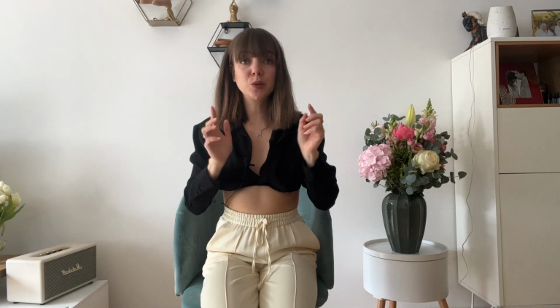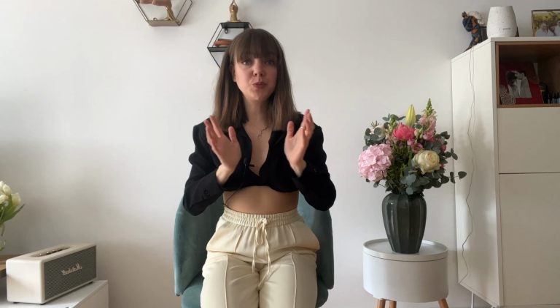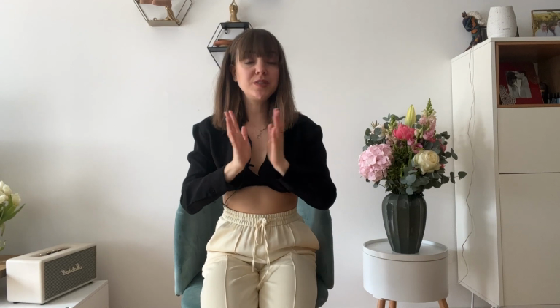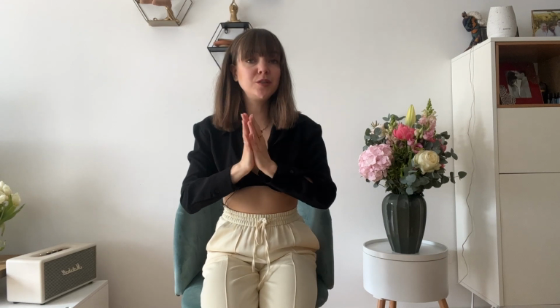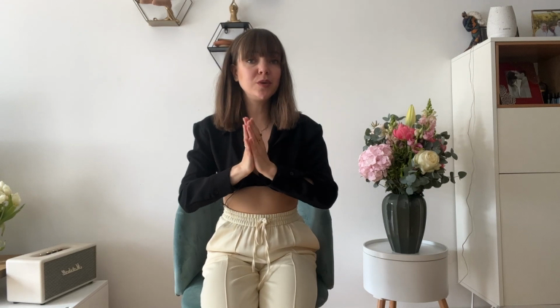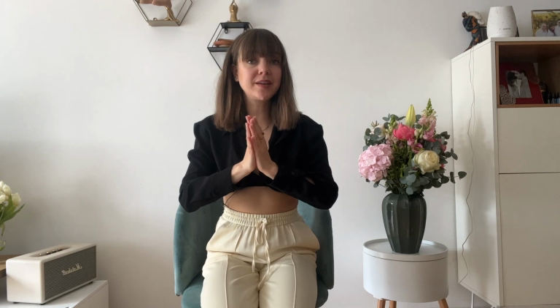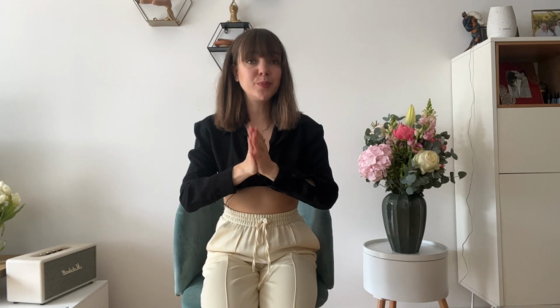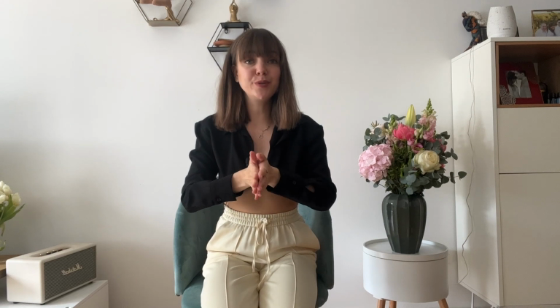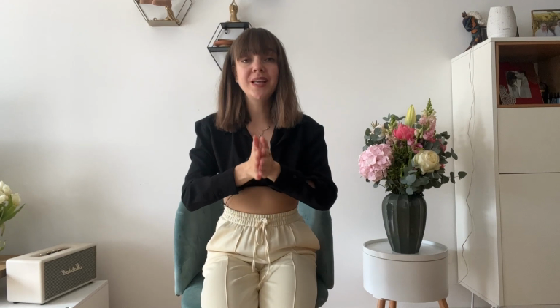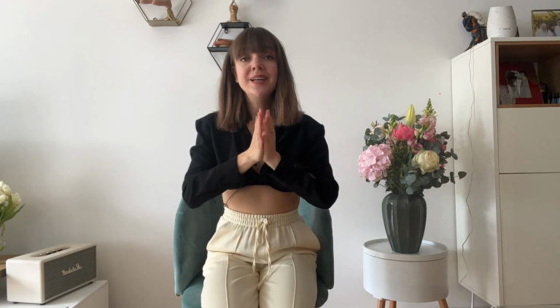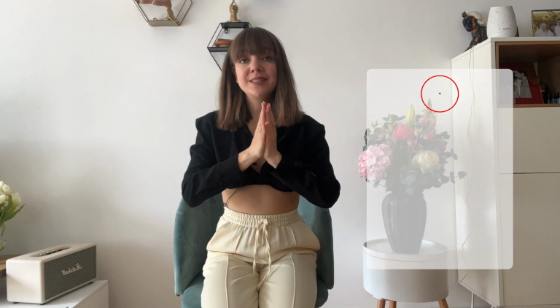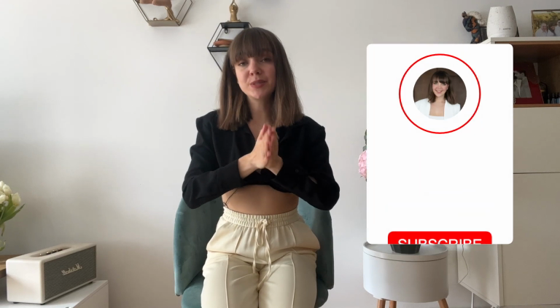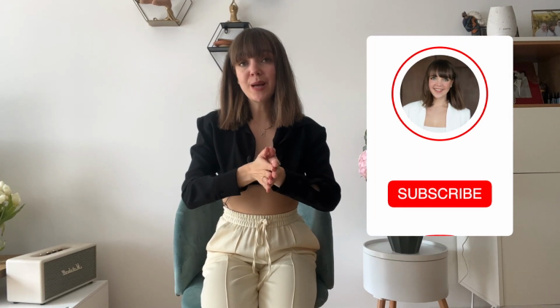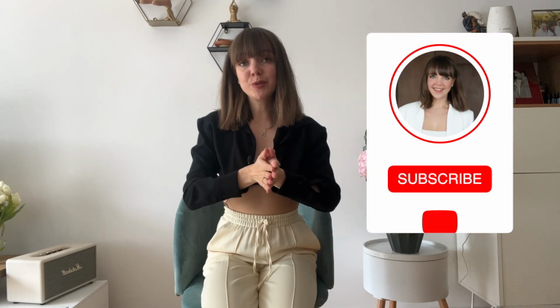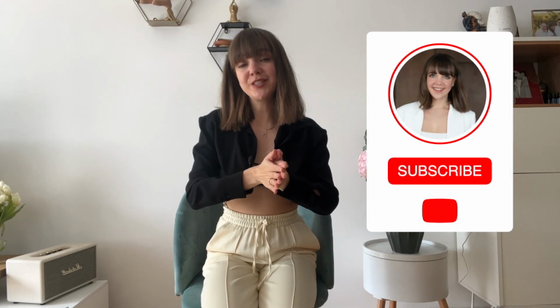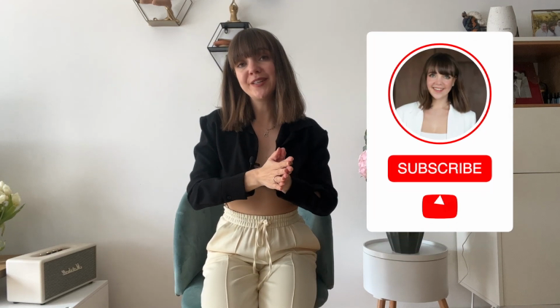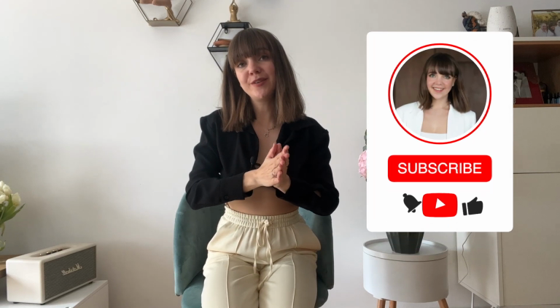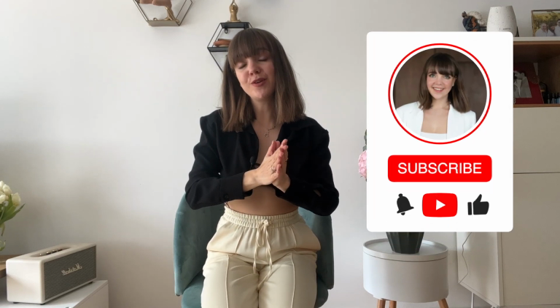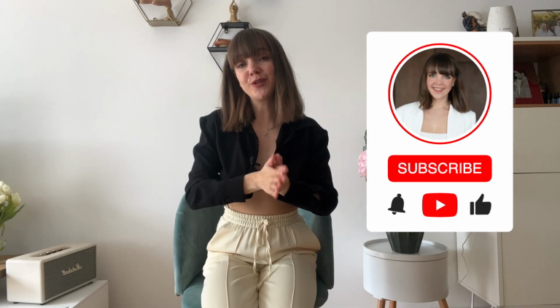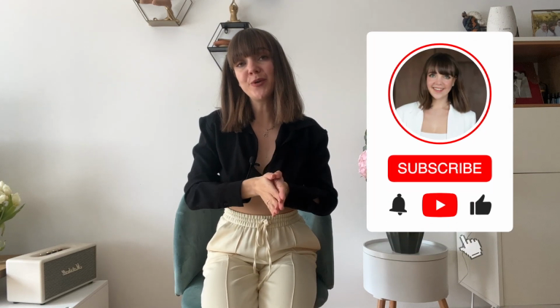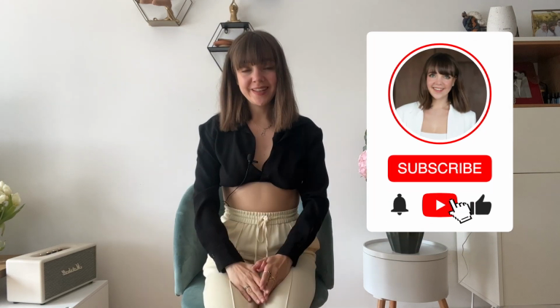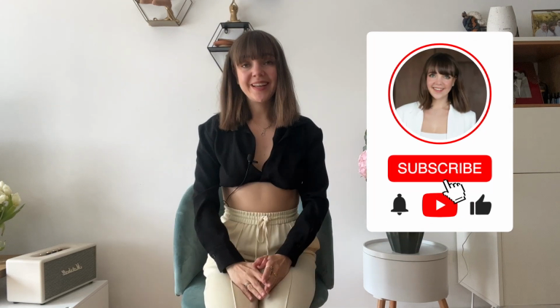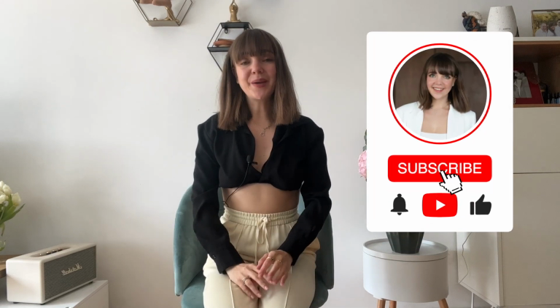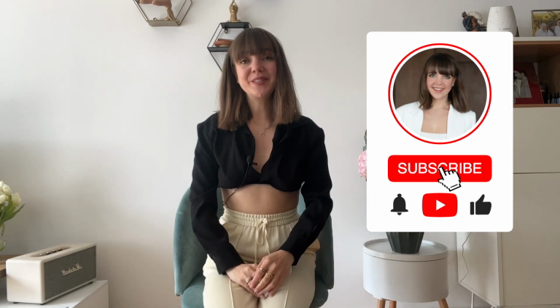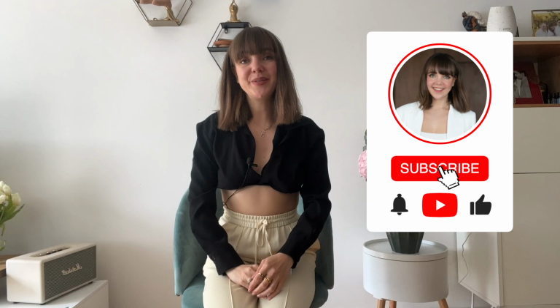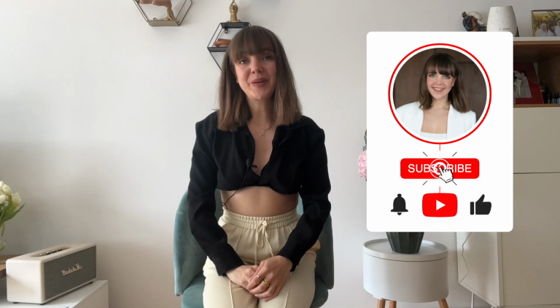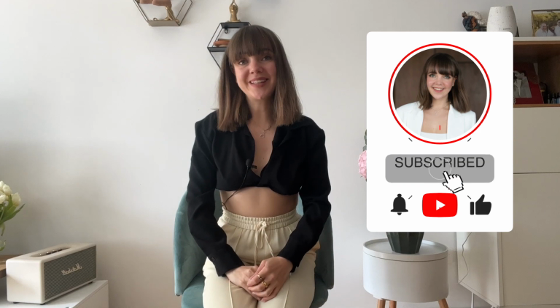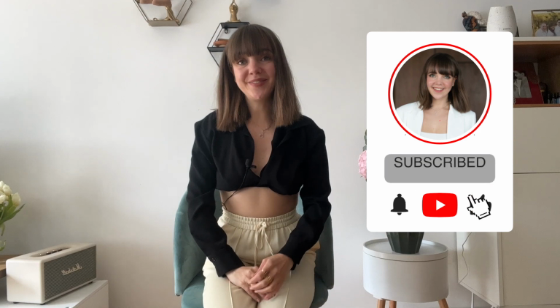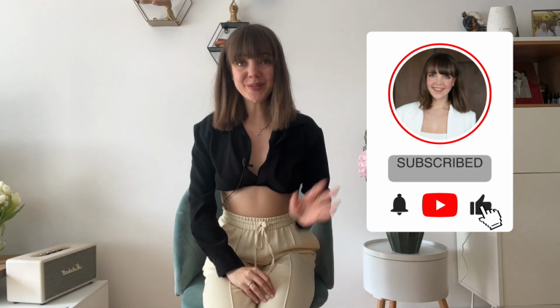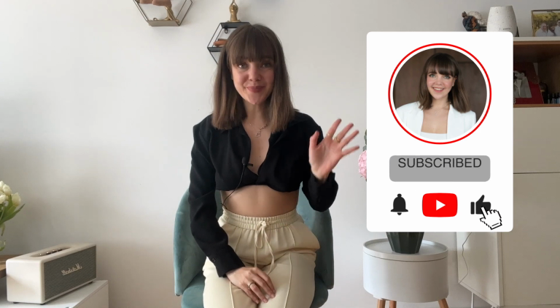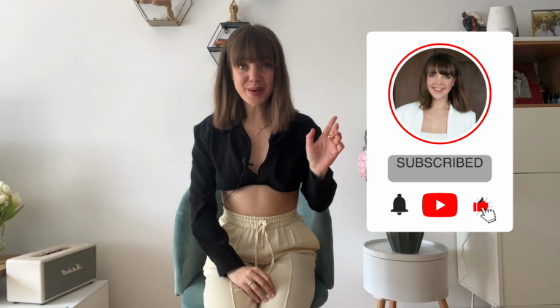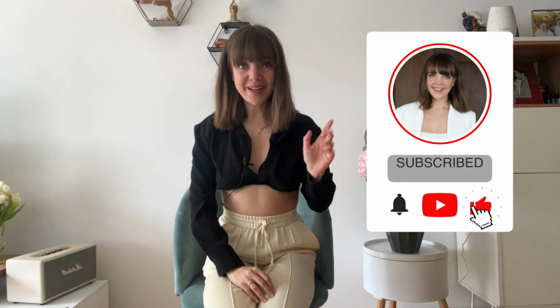That was it! Write me in the comments which outfit and which piece you liked the most. Subscribe to my channel if you are new, and I will see you in my next video. Bye bye!